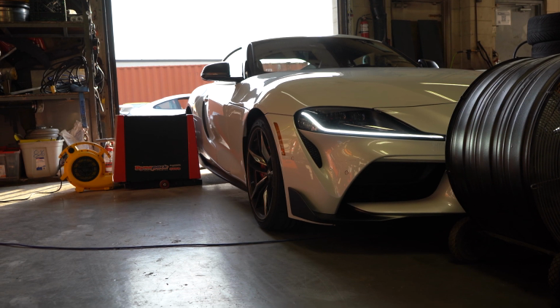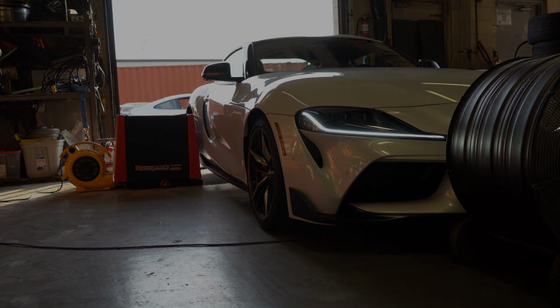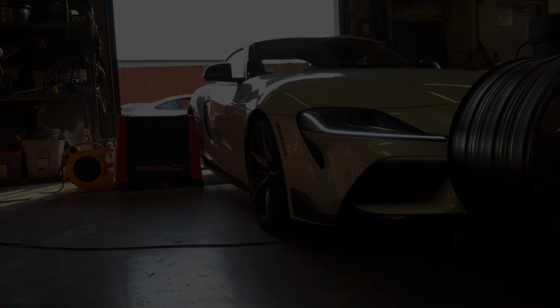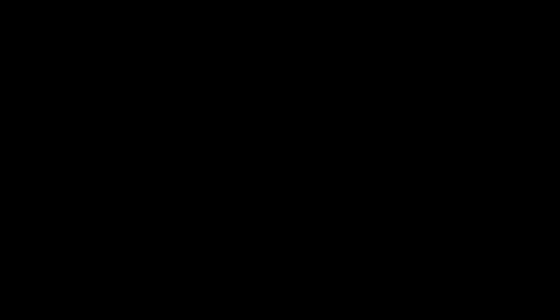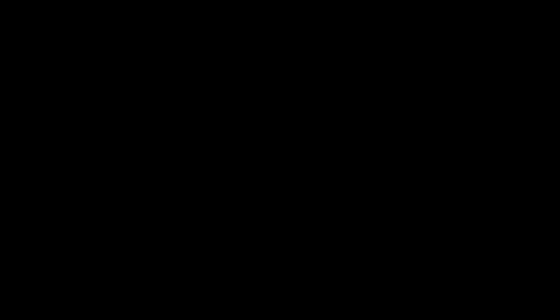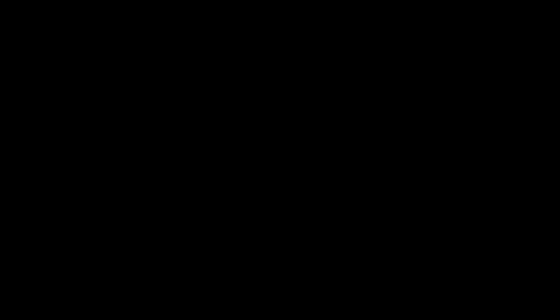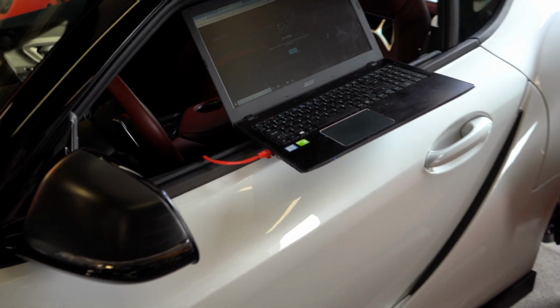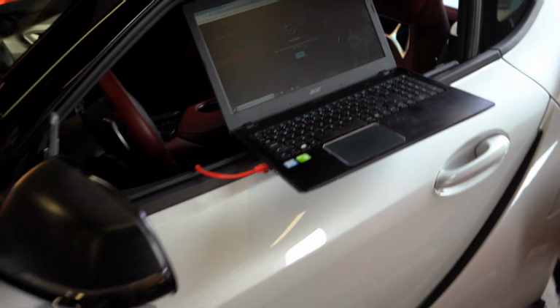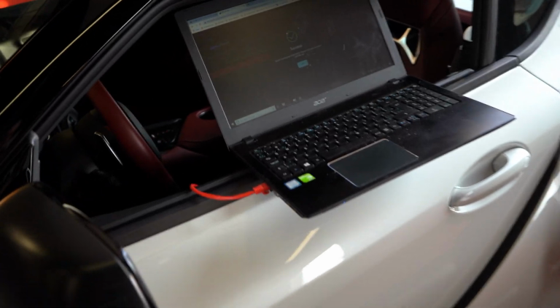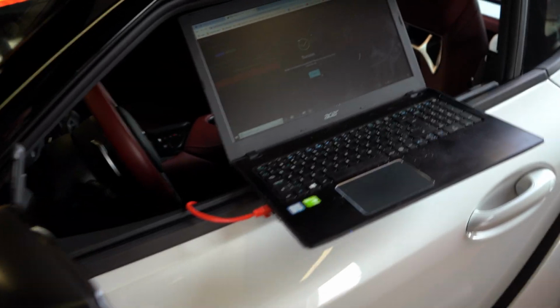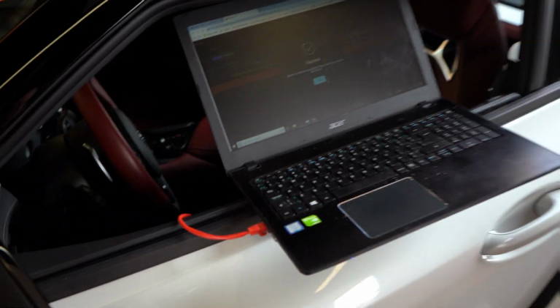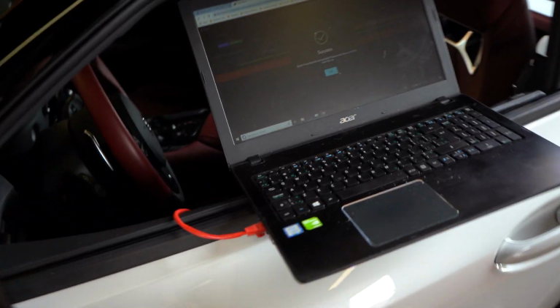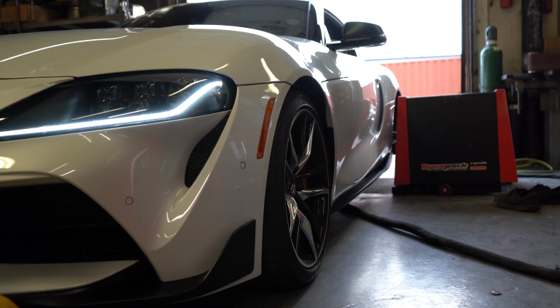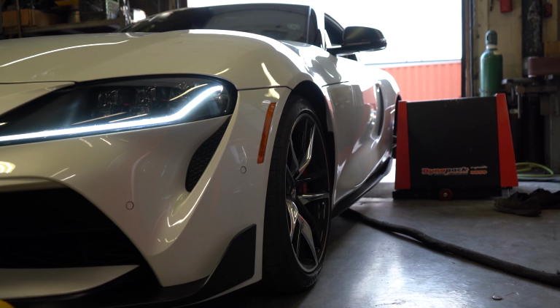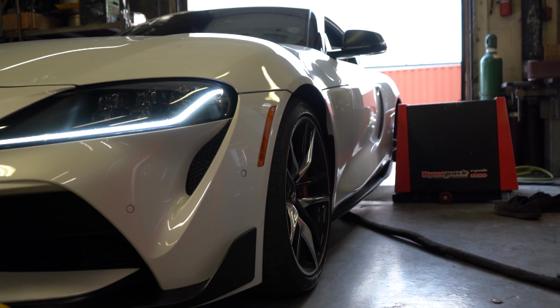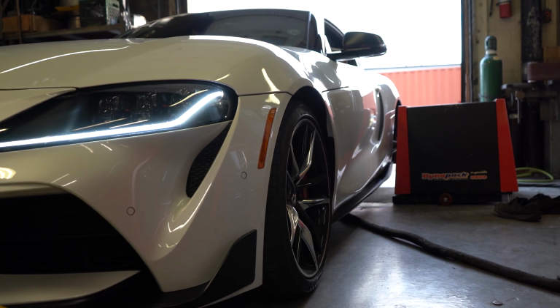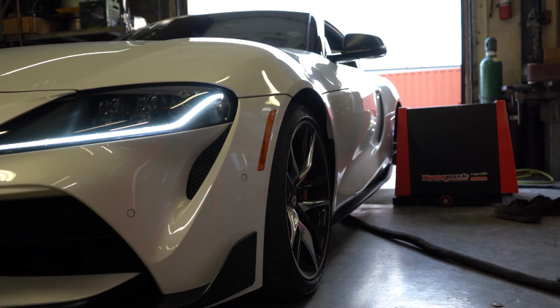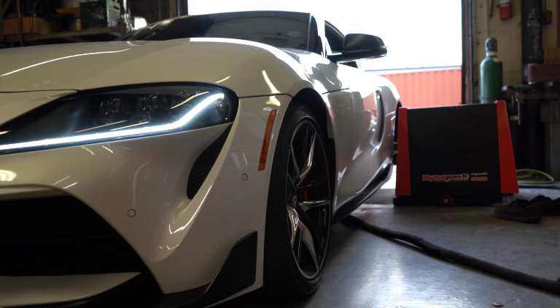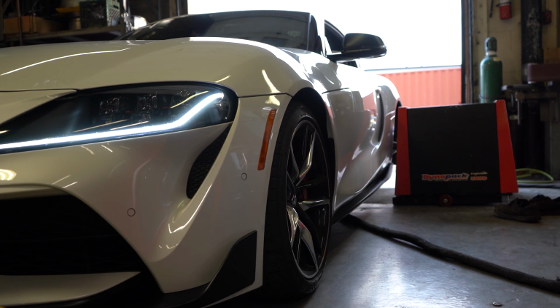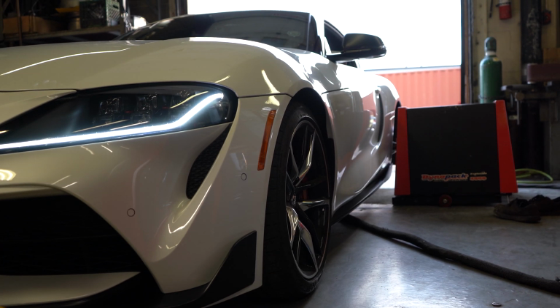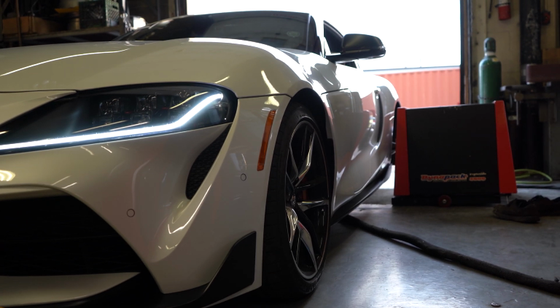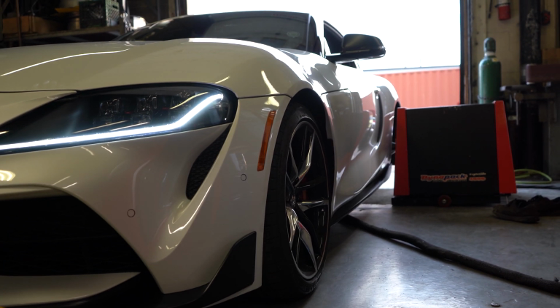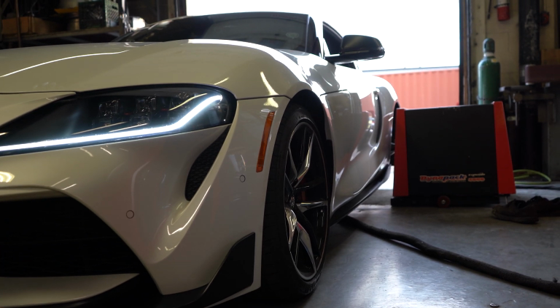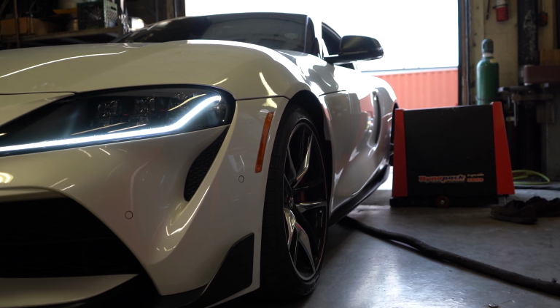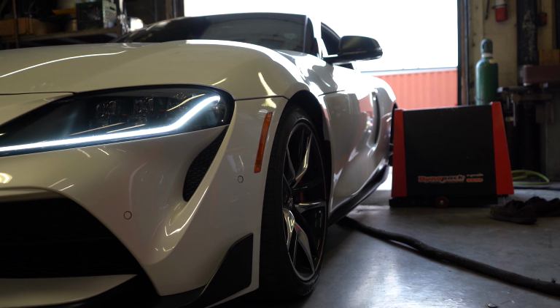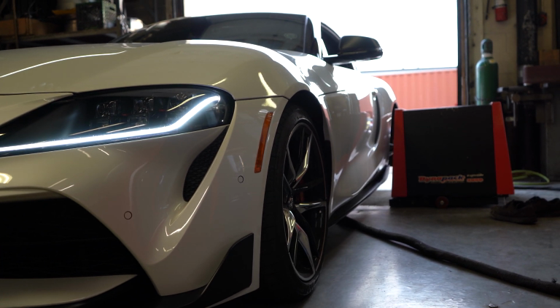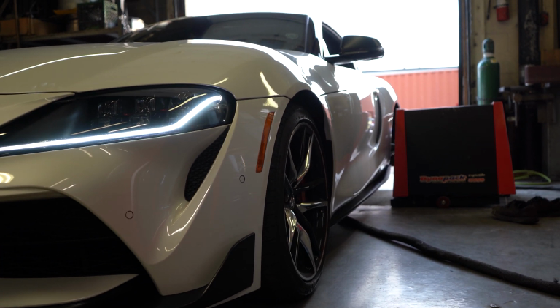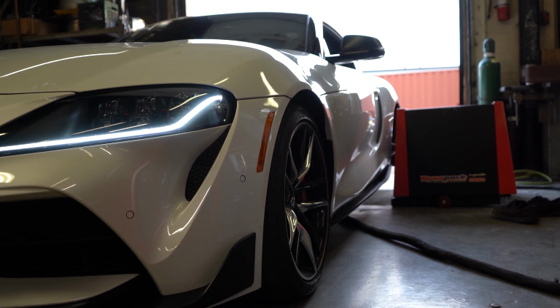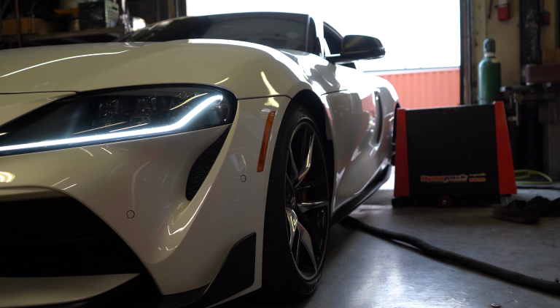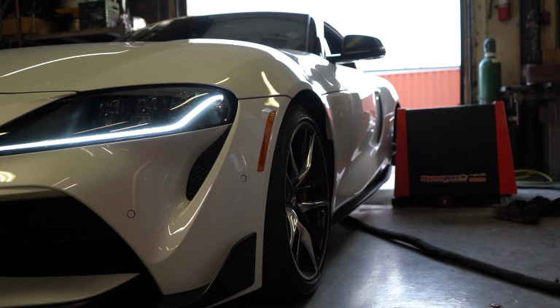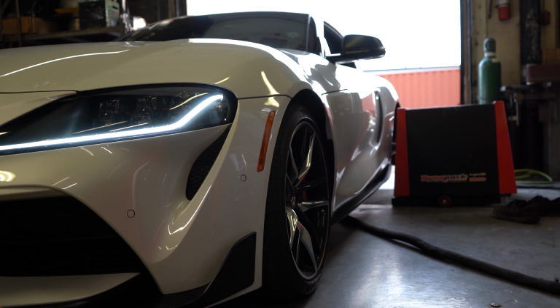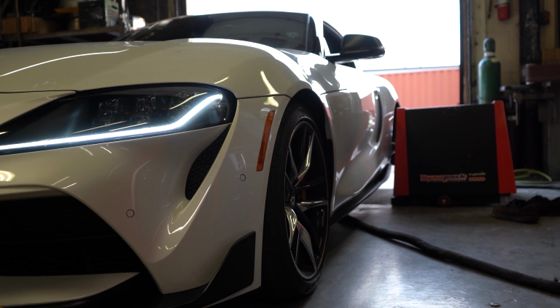We then flashed the map over to the boot mode 93 octane map, which only takes a few minutes to do, and then ran the car again.